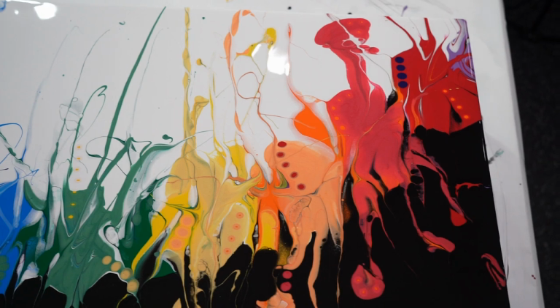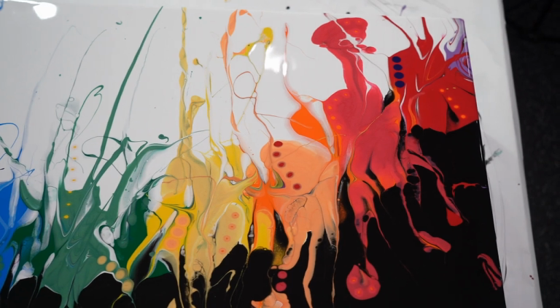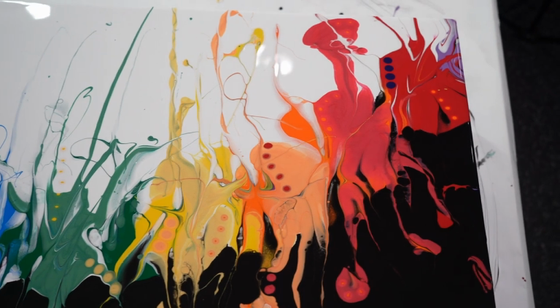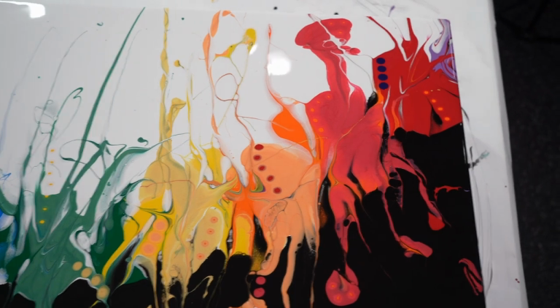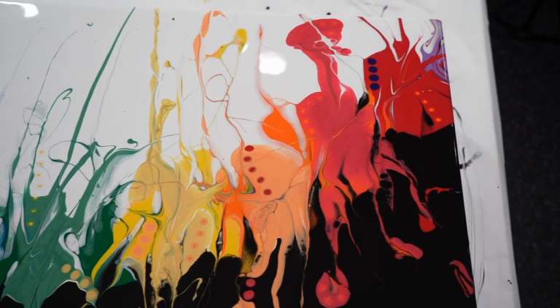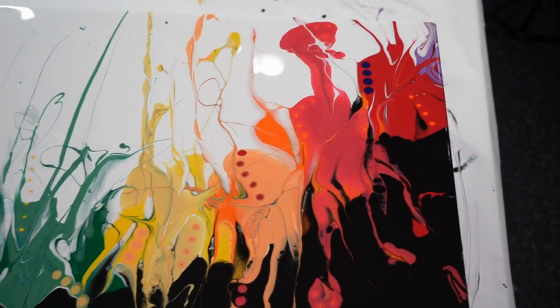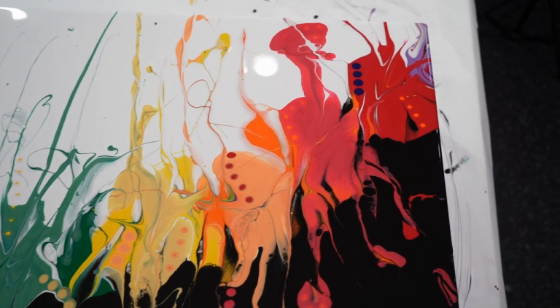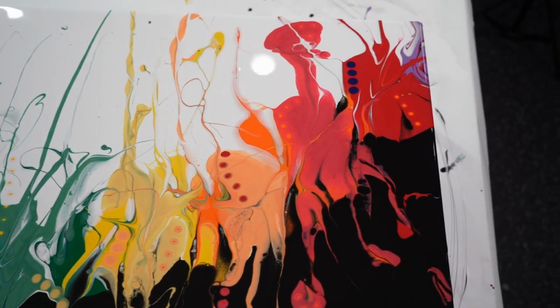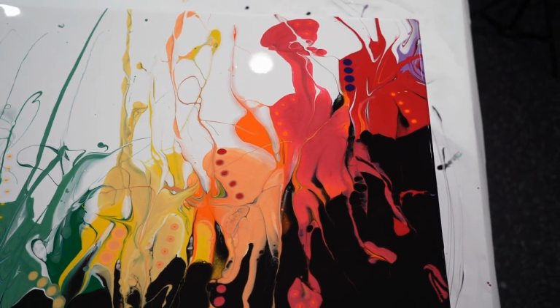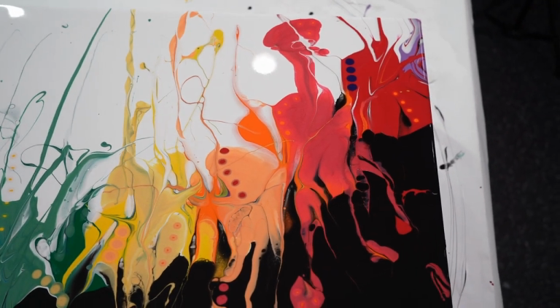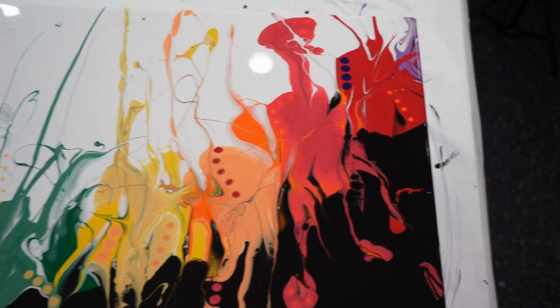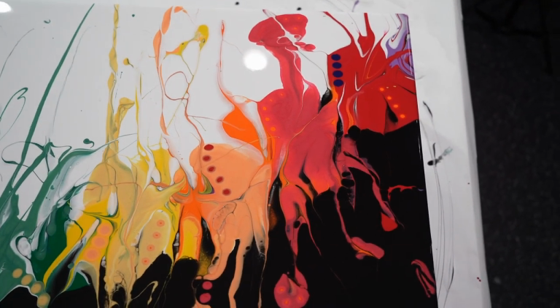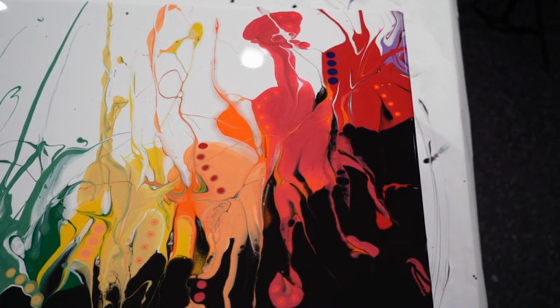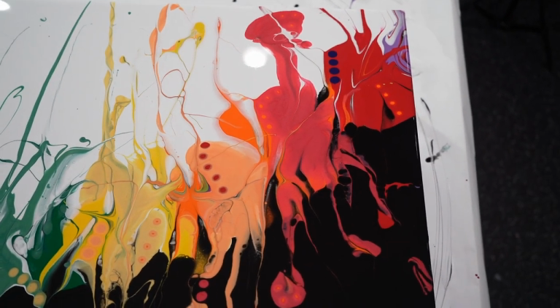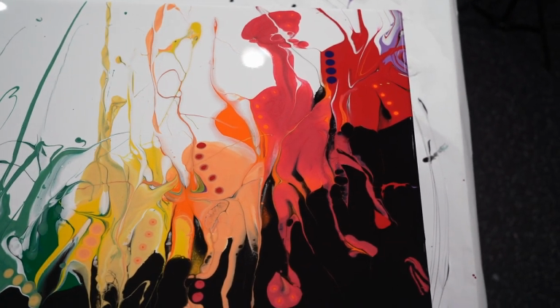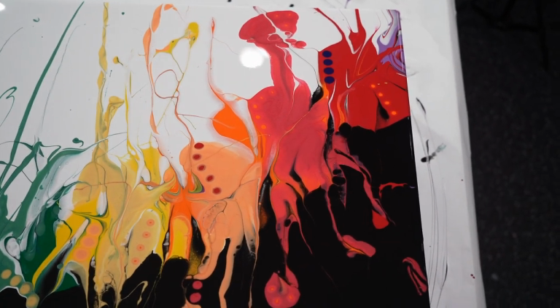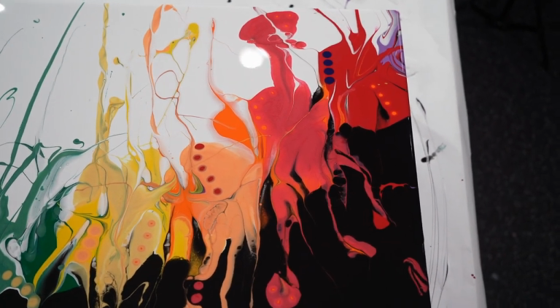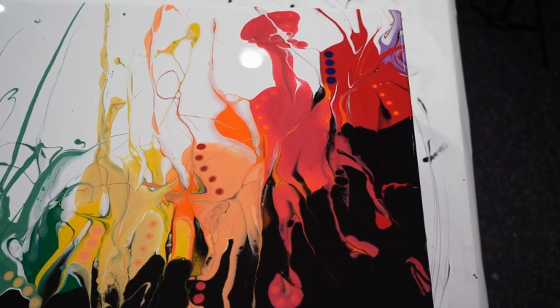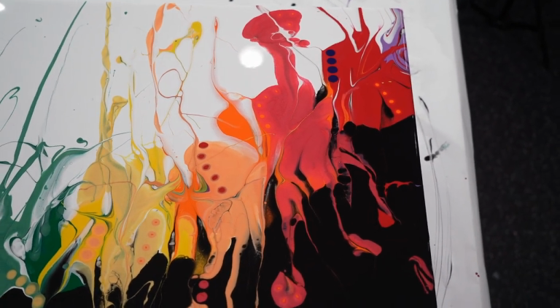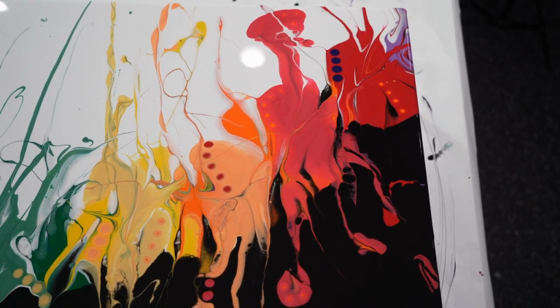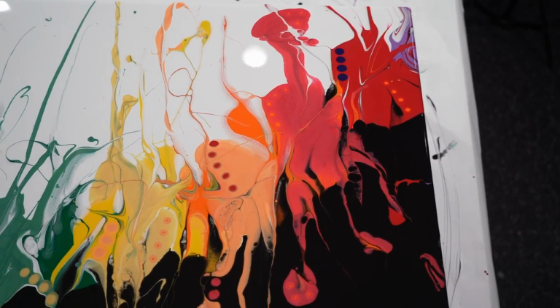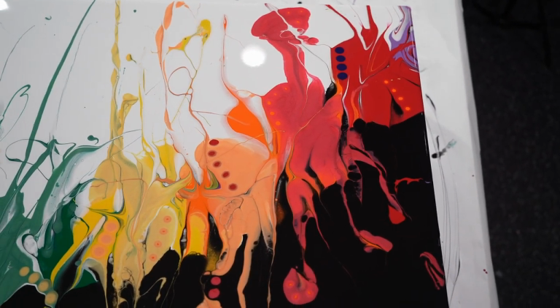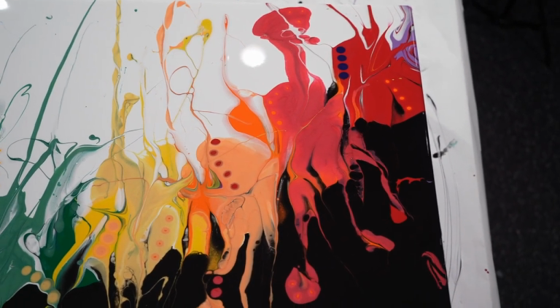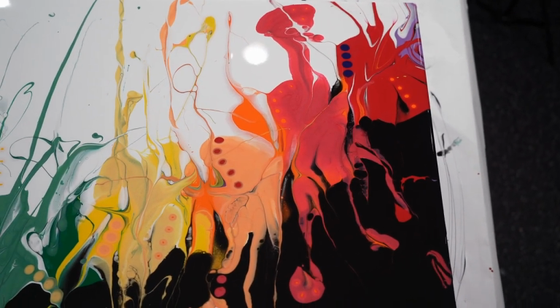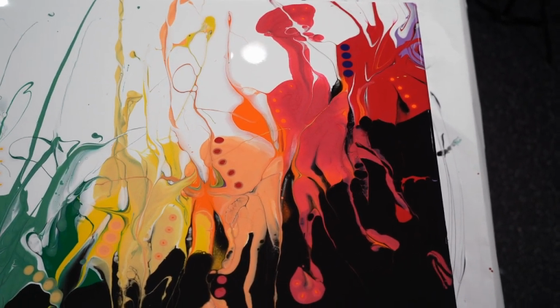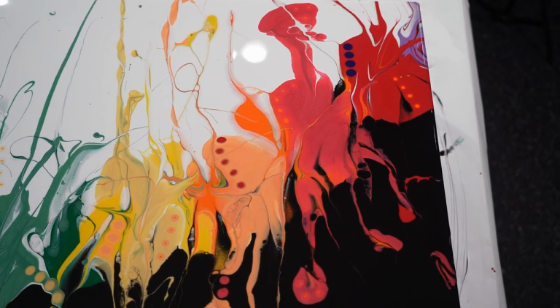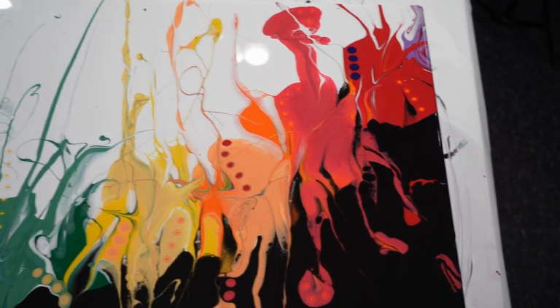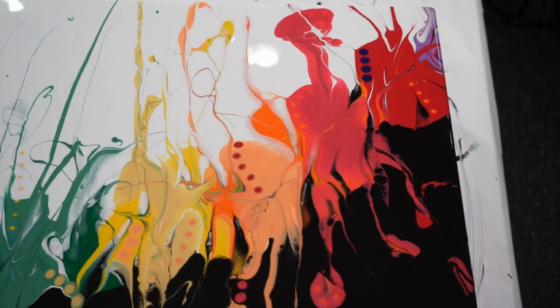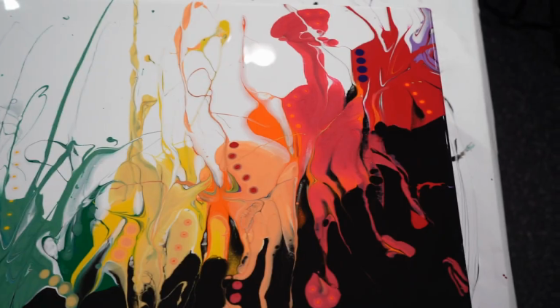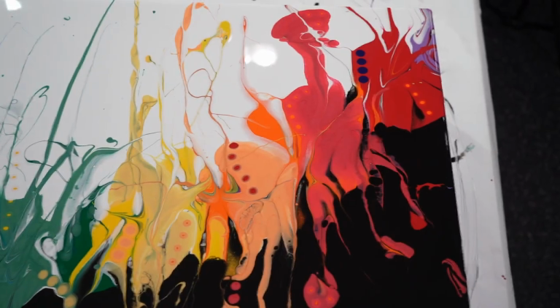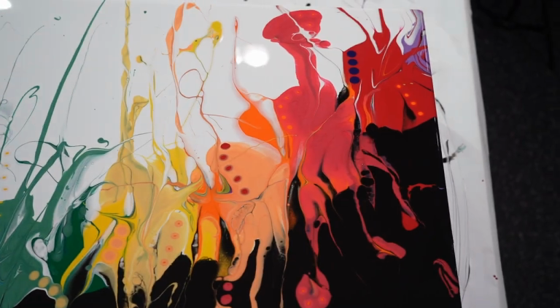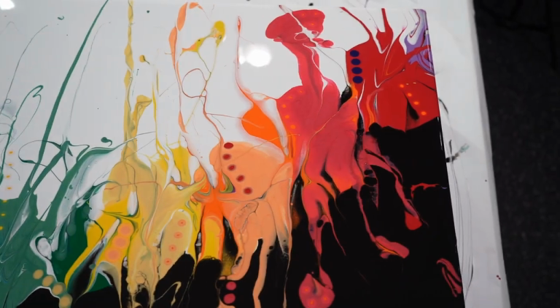Hopefully it'll dry great. Thanks for stopping by everyone. Find your bliss.